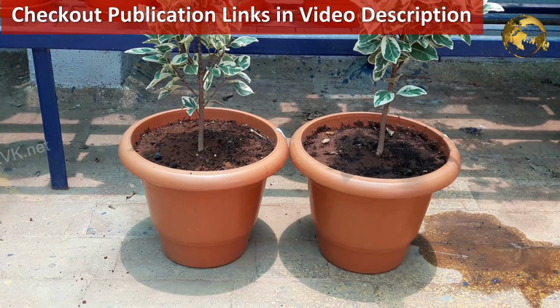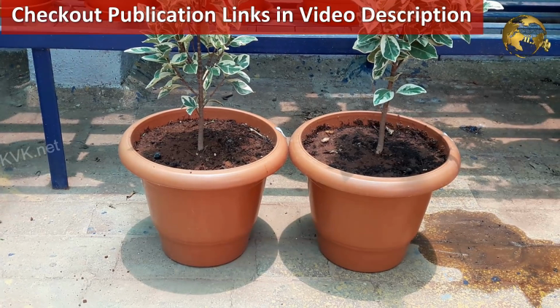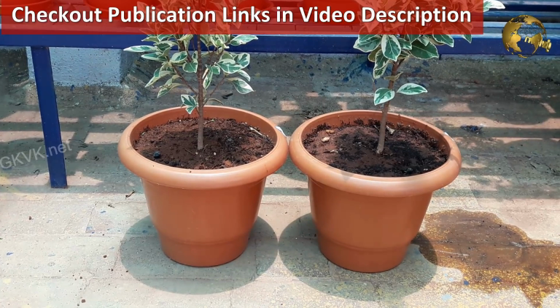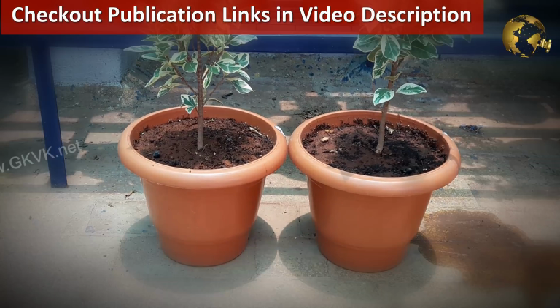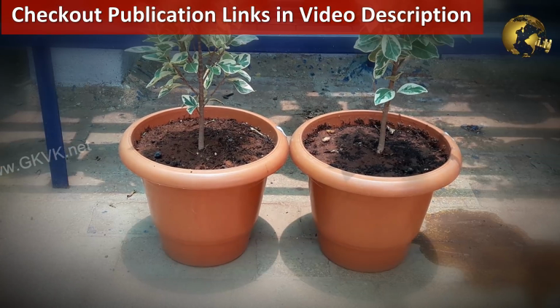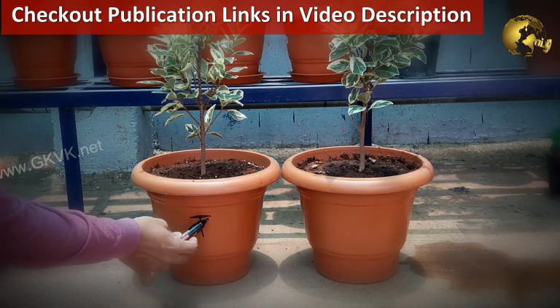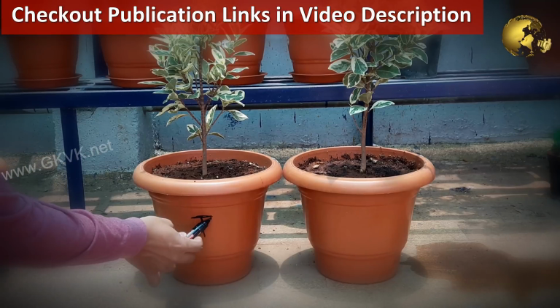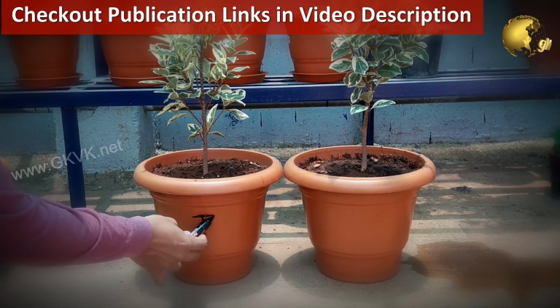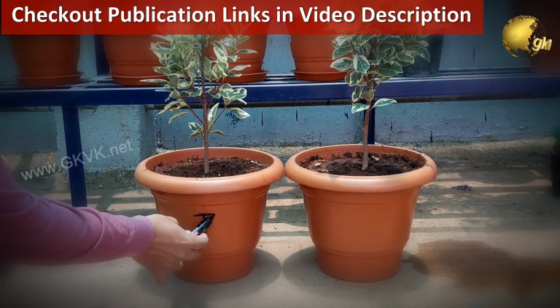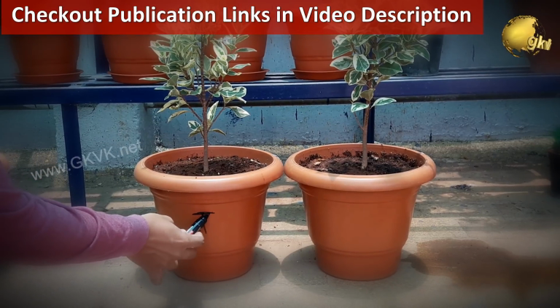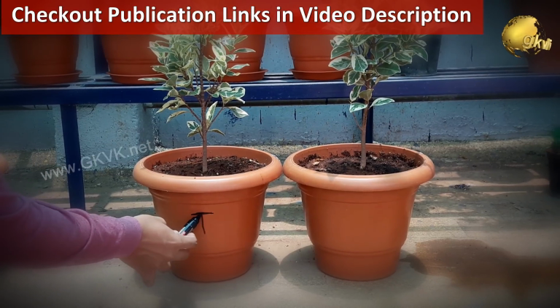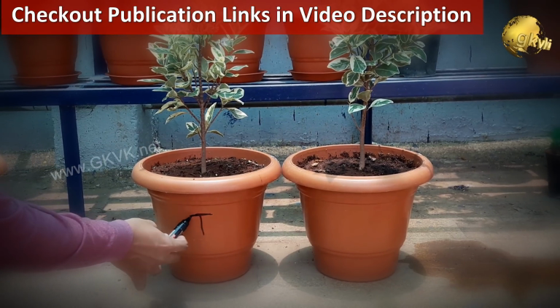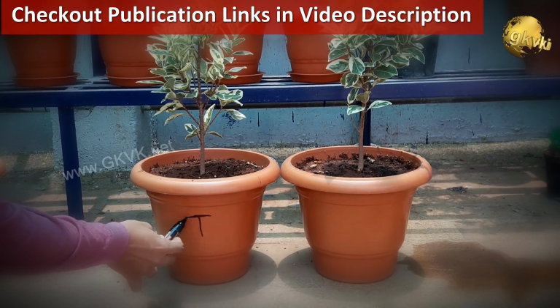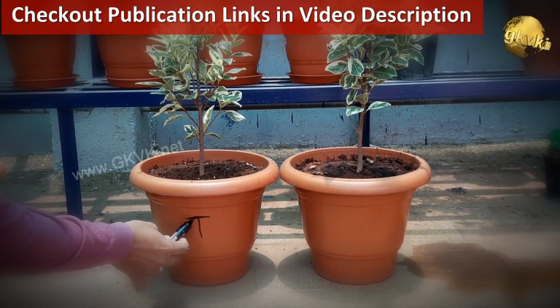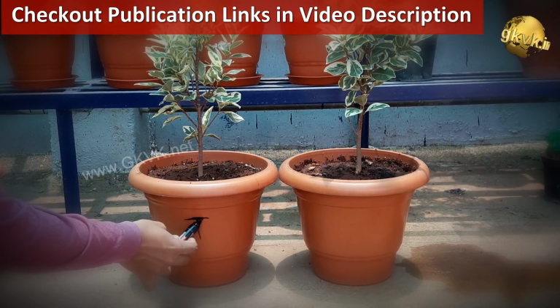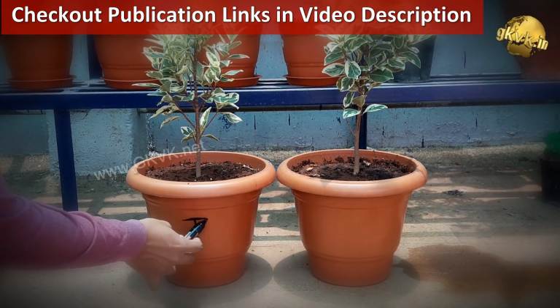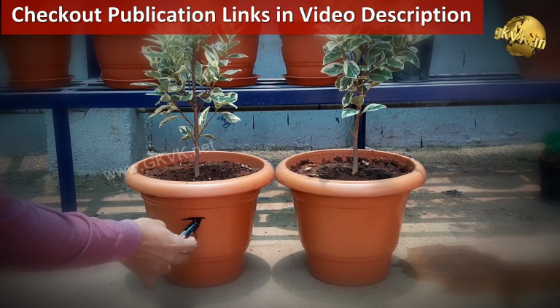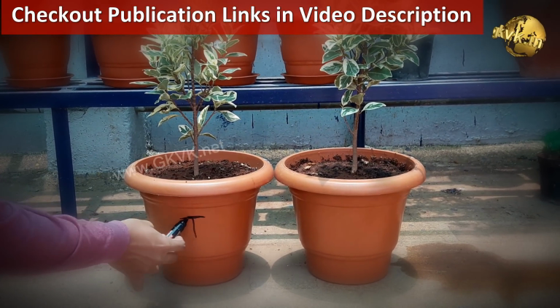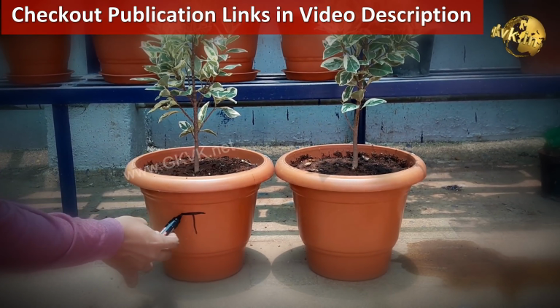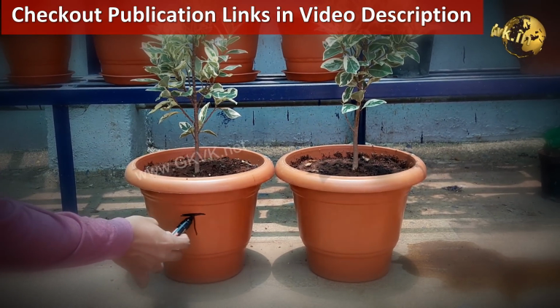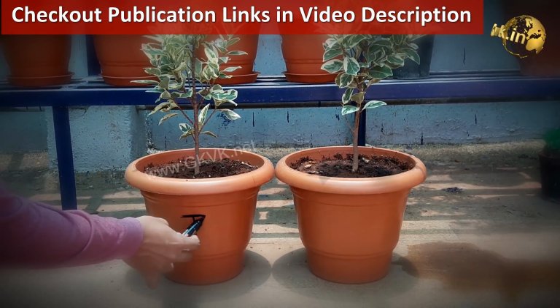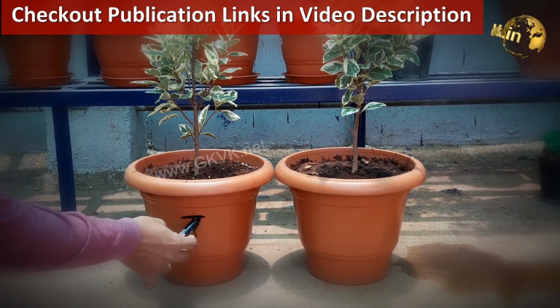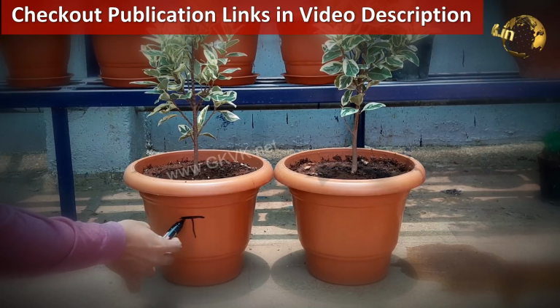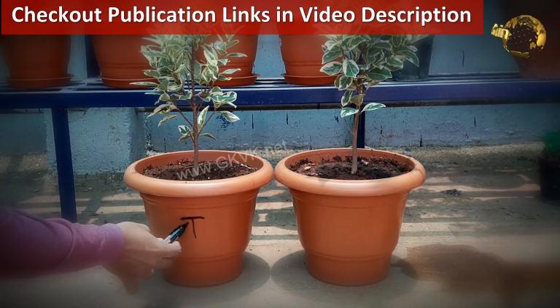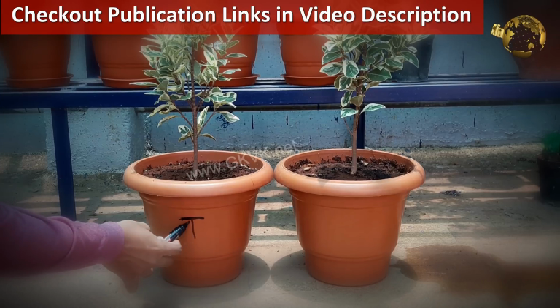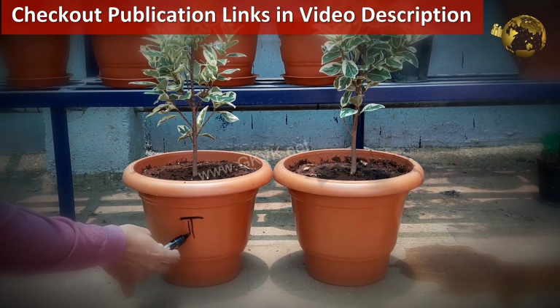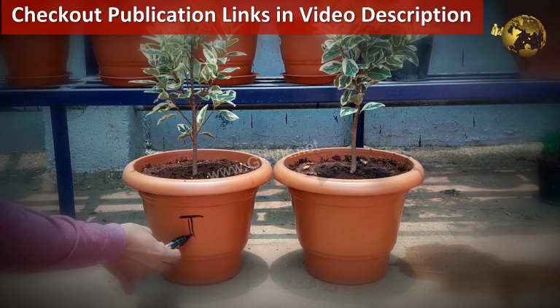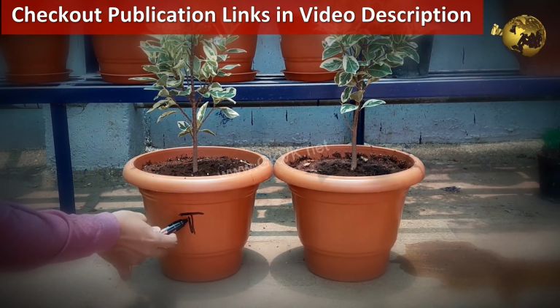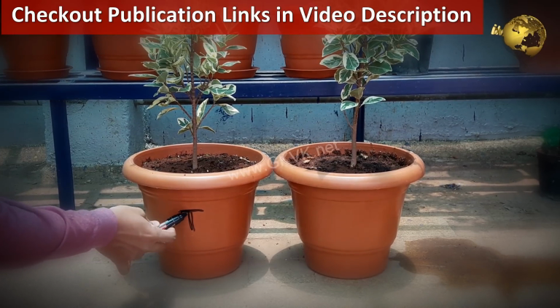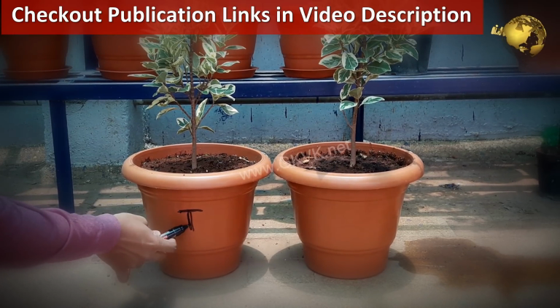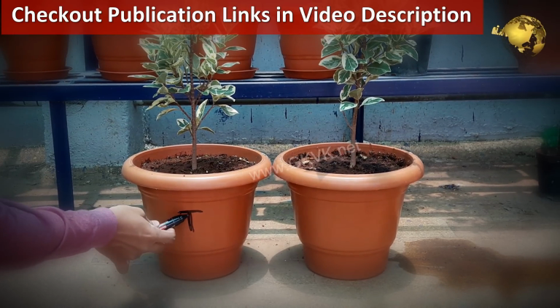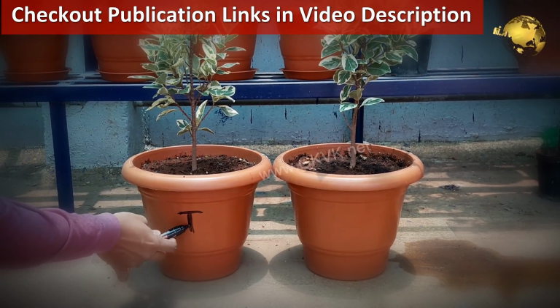The research article links related to this video are provided in the video description. You can check the detailed articles on this gardening idea.